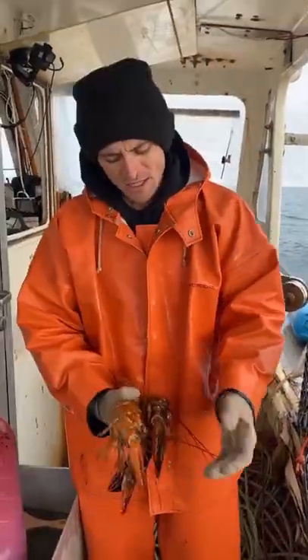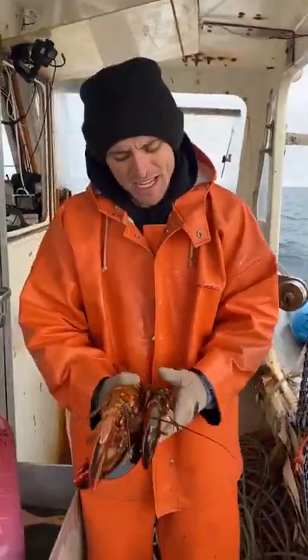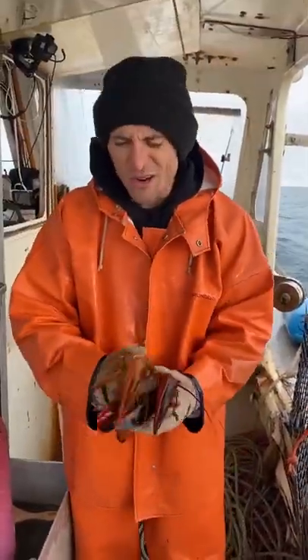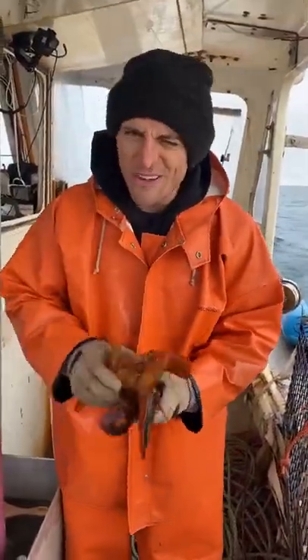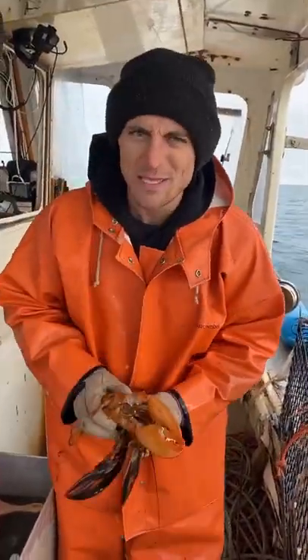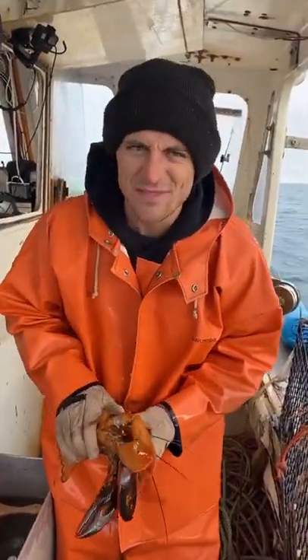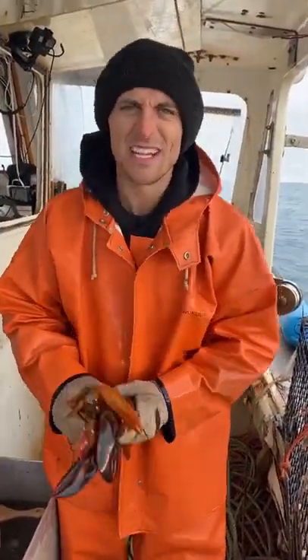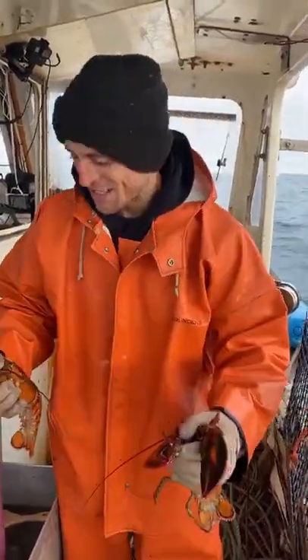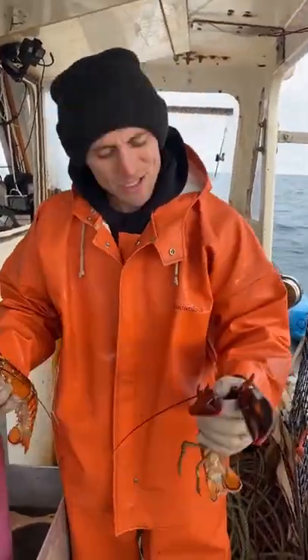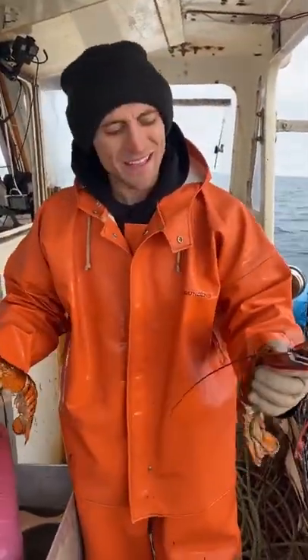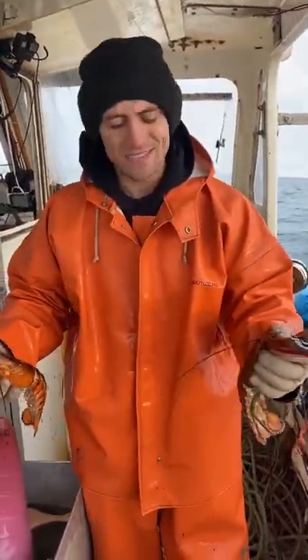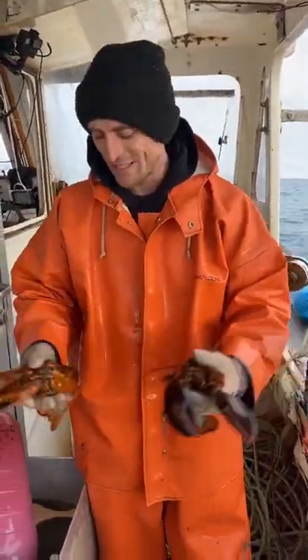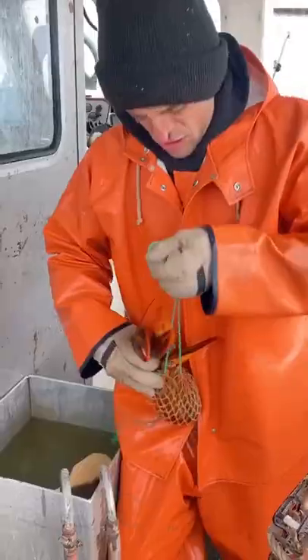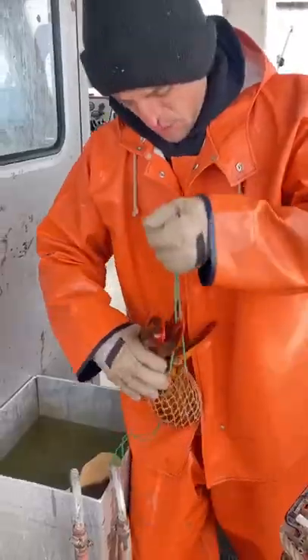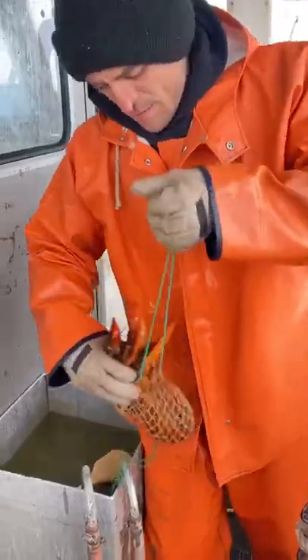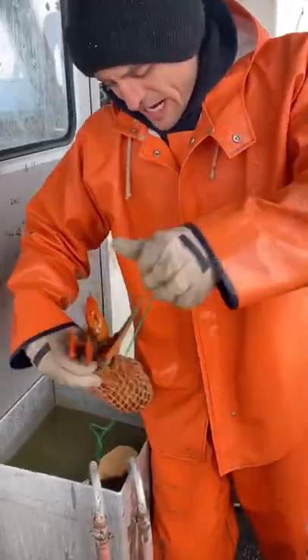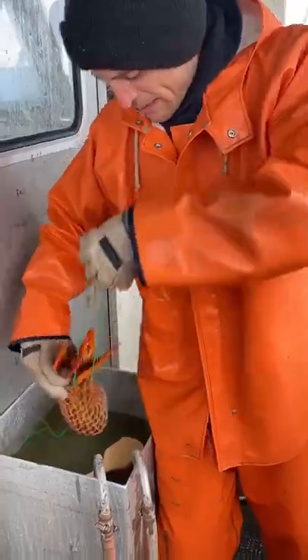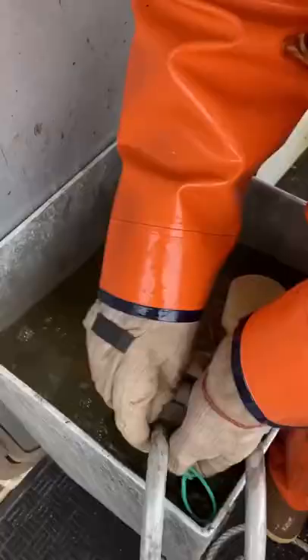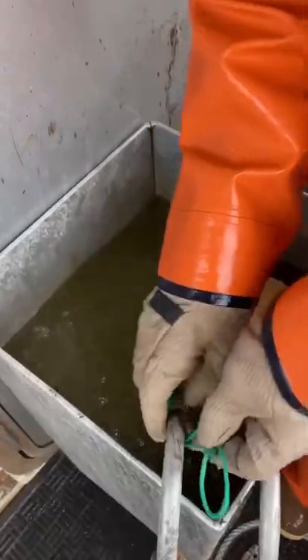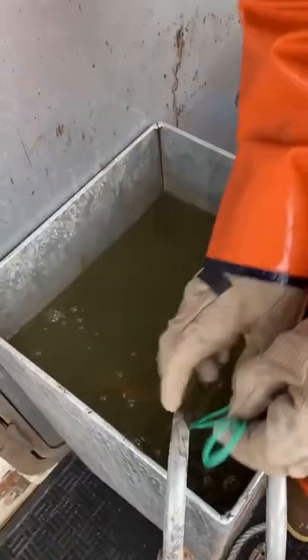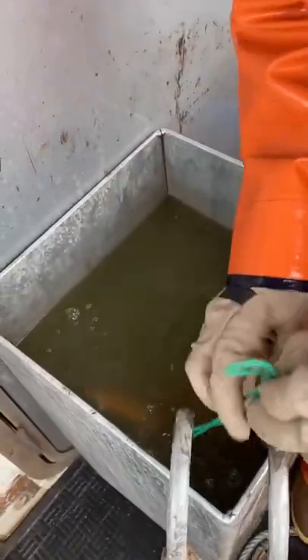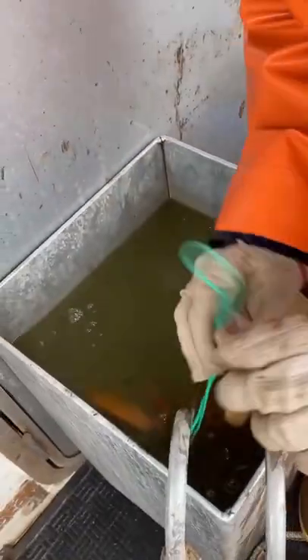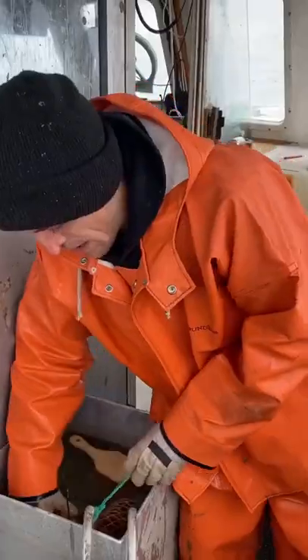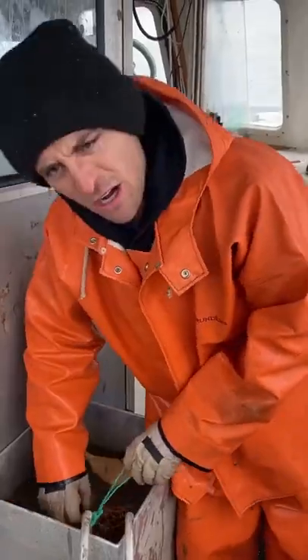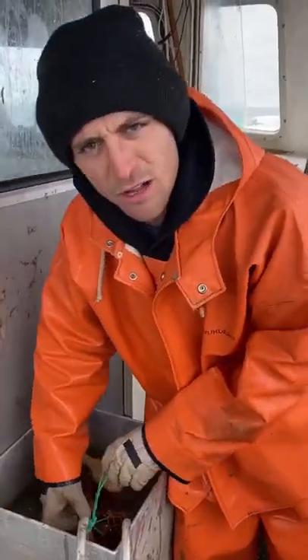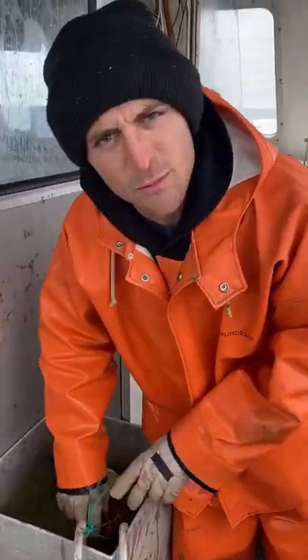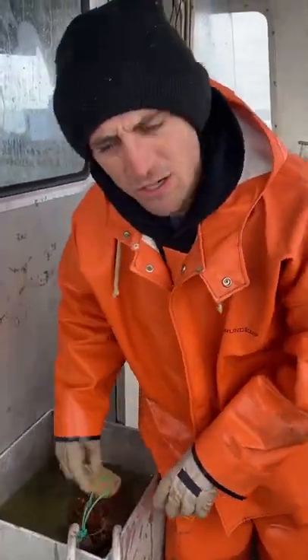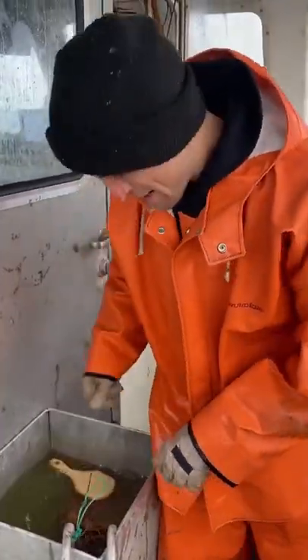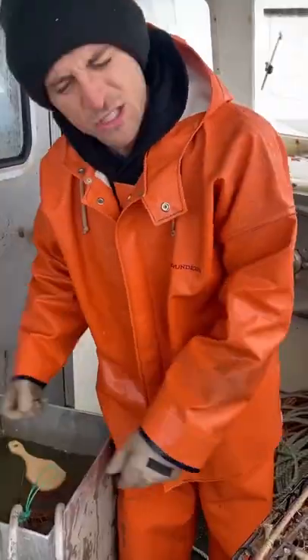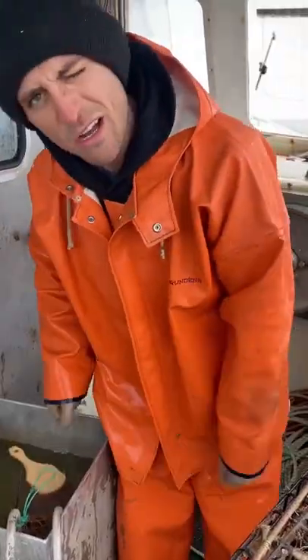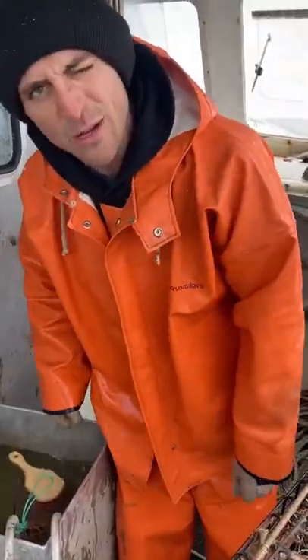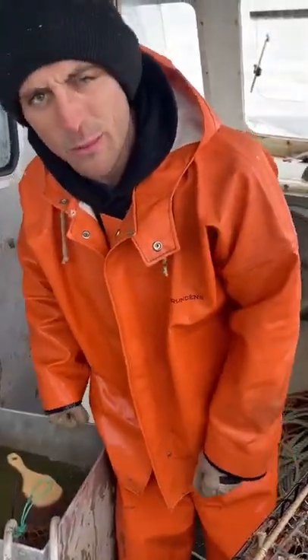Let's tag Gordon Ramsay in this video, see what he thinks of this. Put them in your bag, tie them off. So now we're going to haul a few more traps. We'll check on them in a little bit.